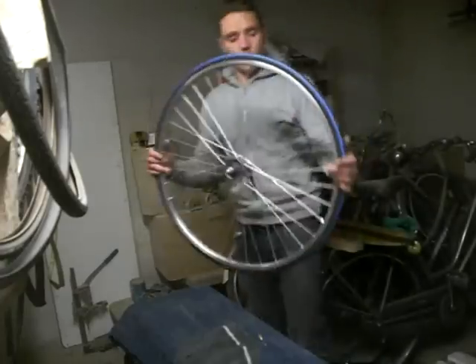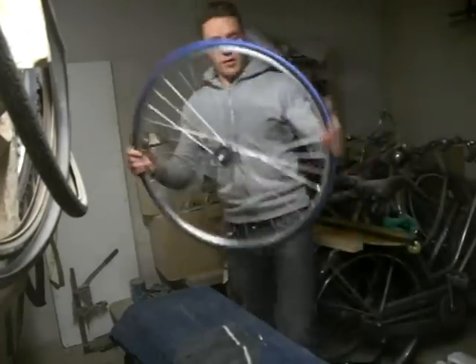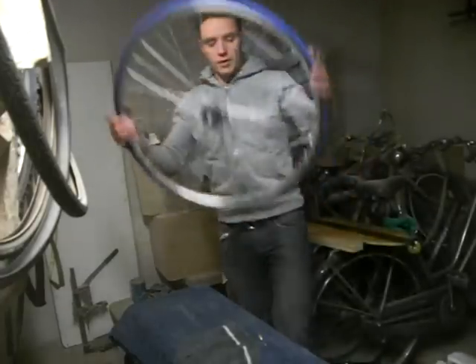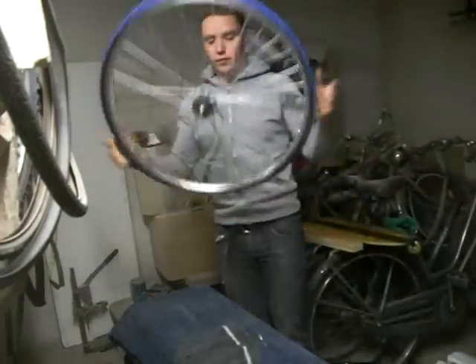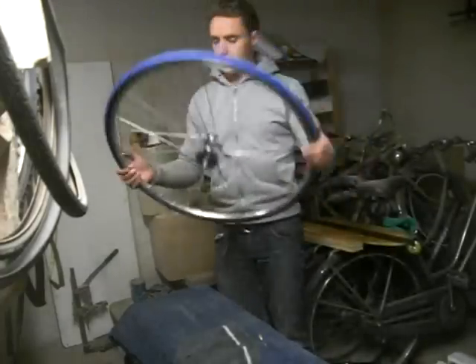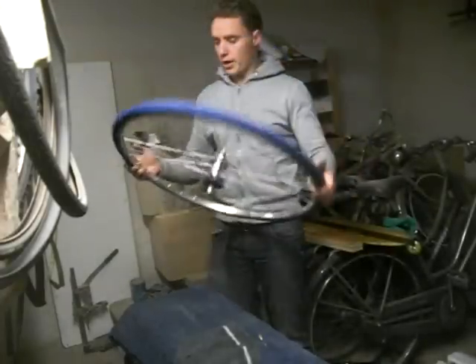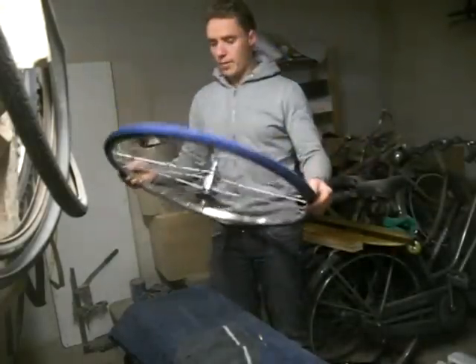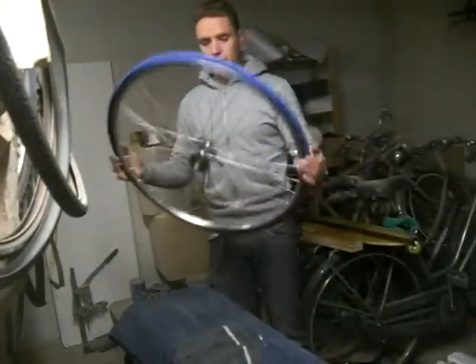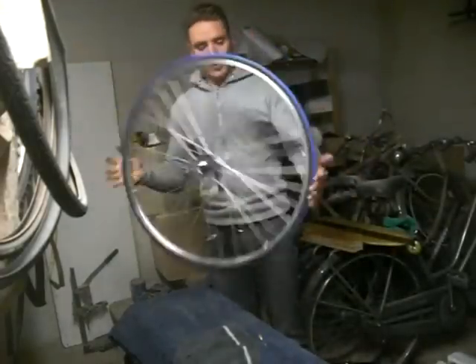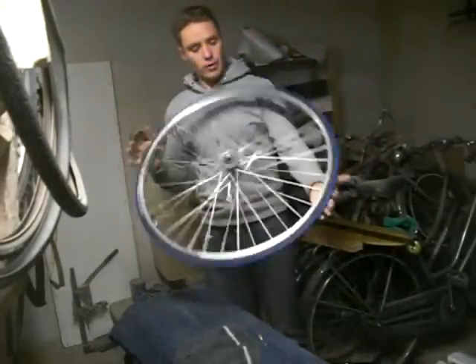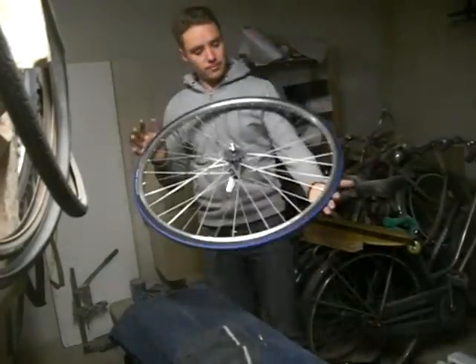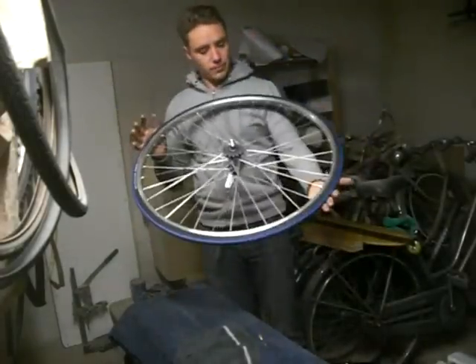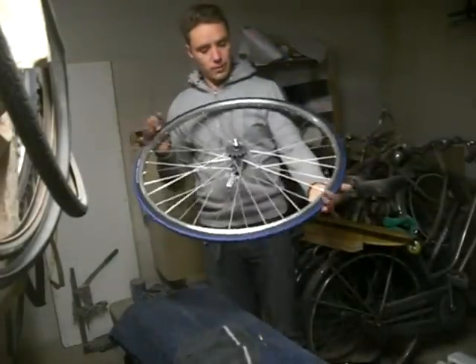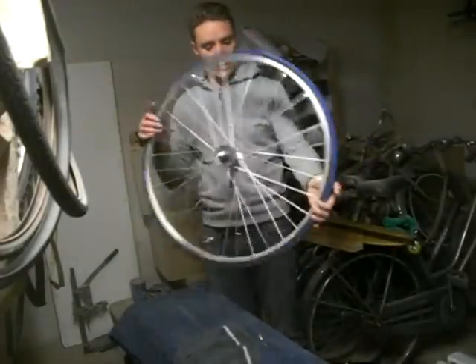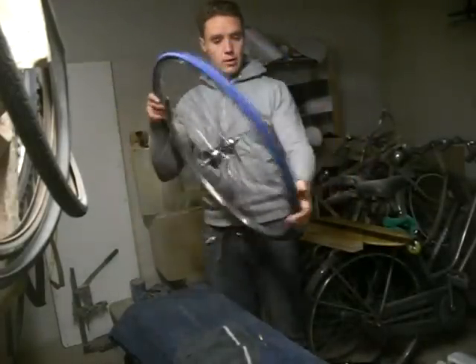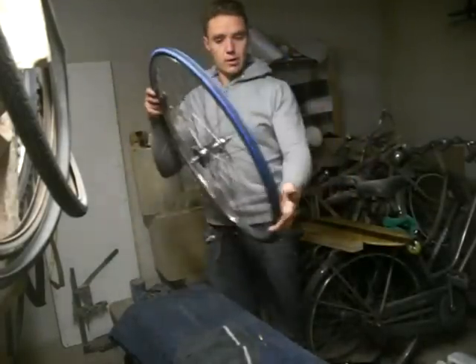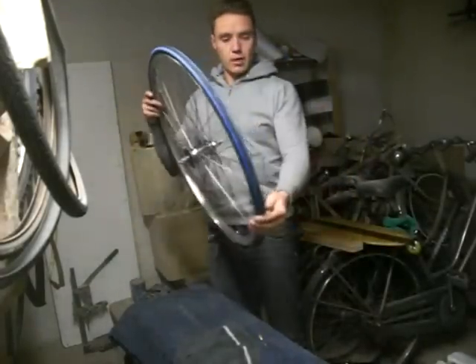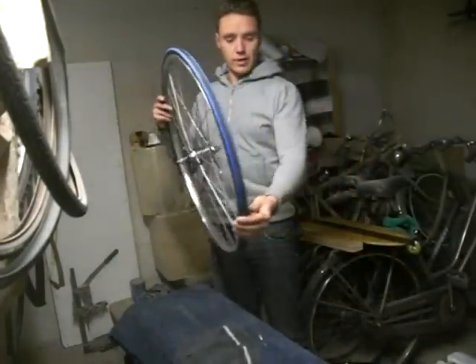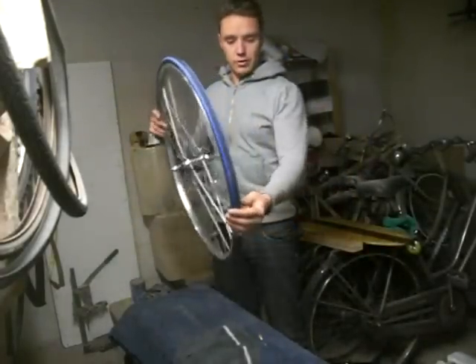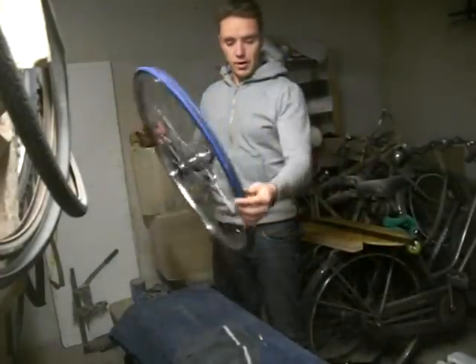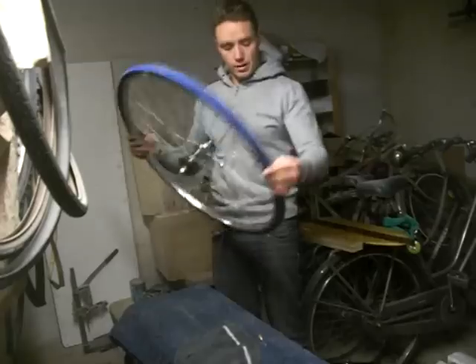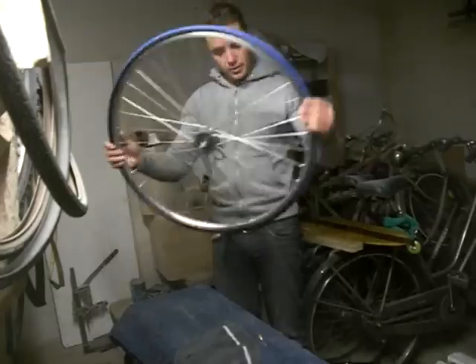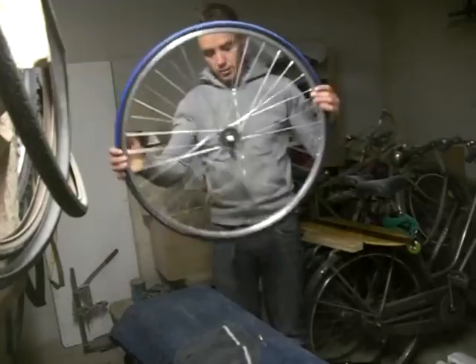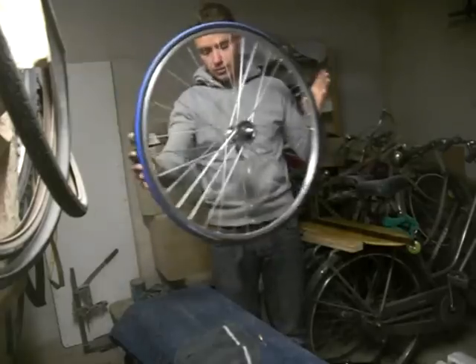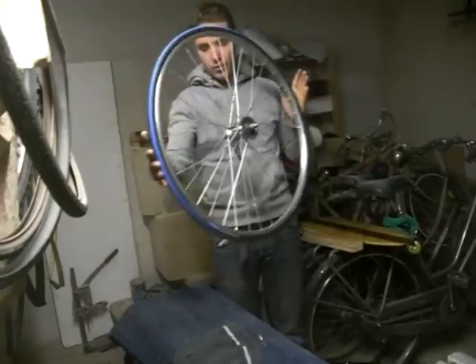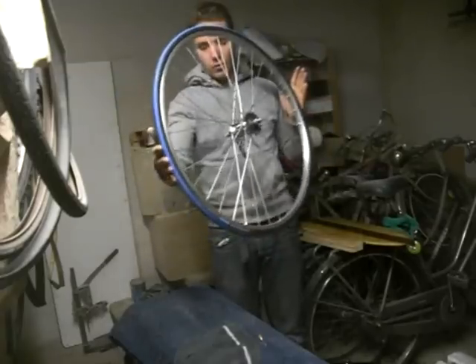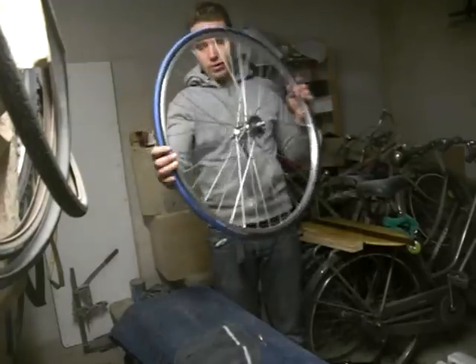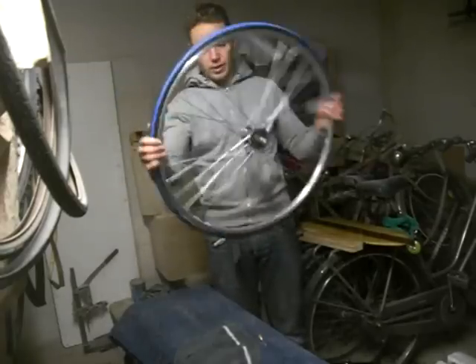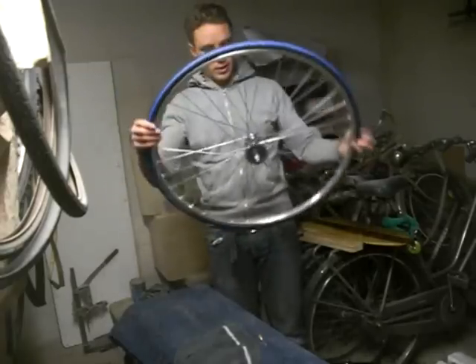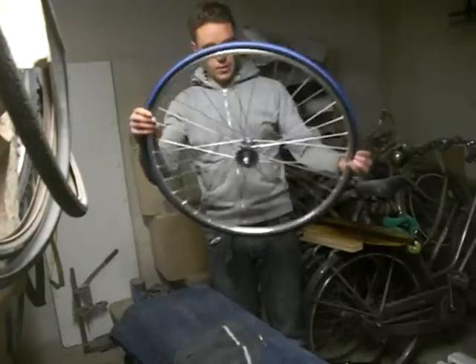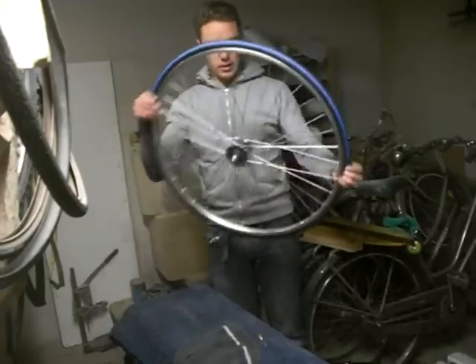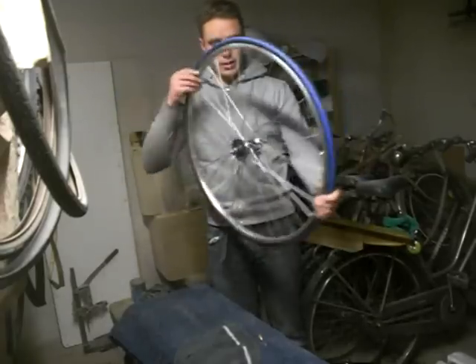And that's the first tyre mounted on the rim. I think it looks quite nice — the wheel's cleaned up nicely.